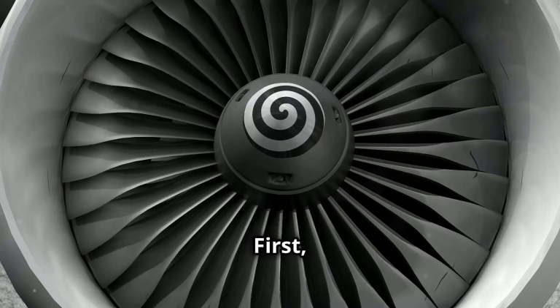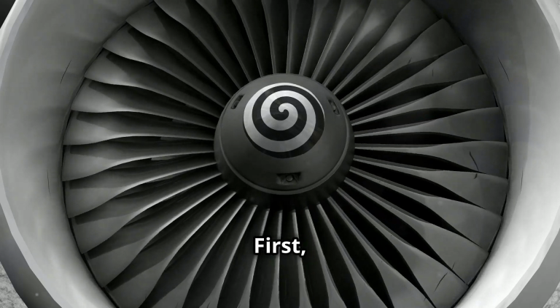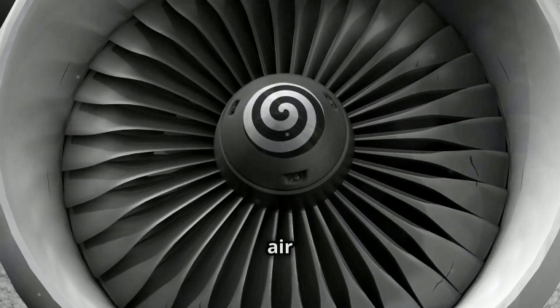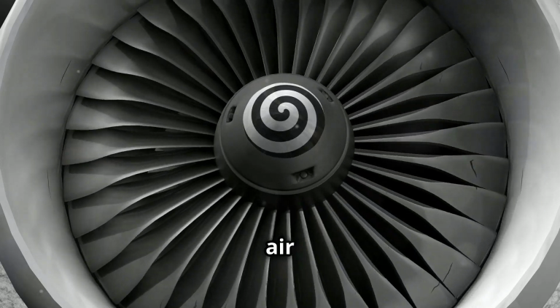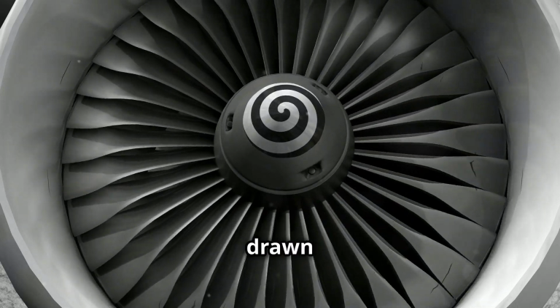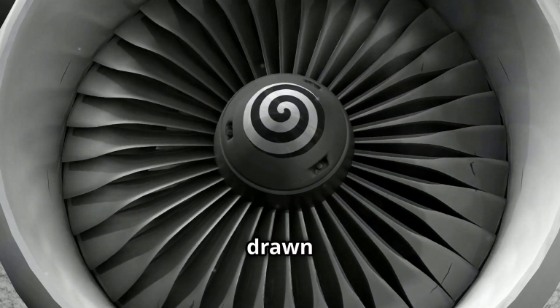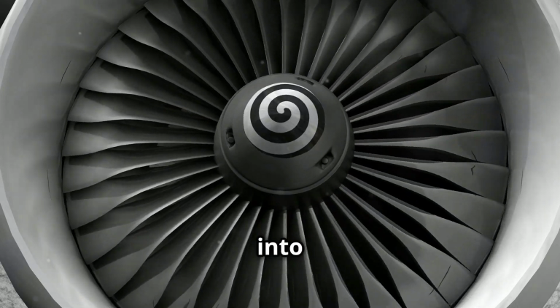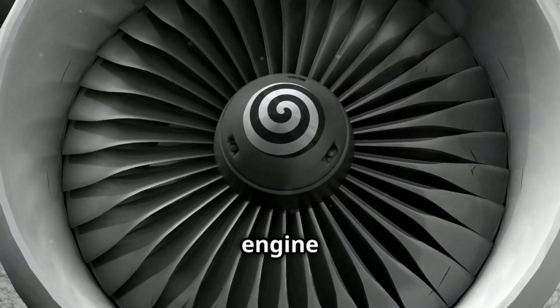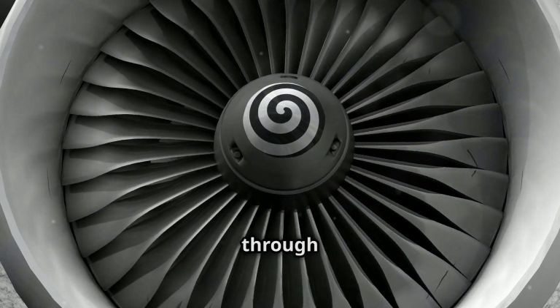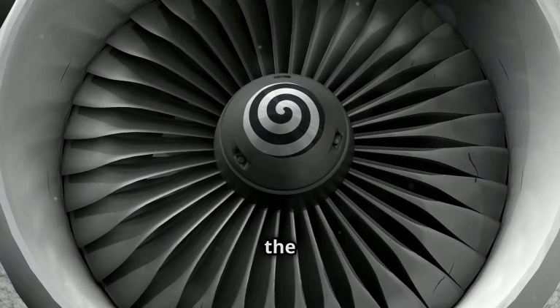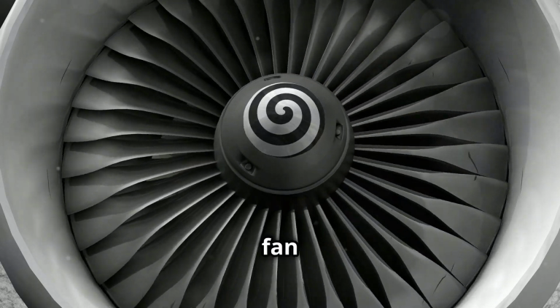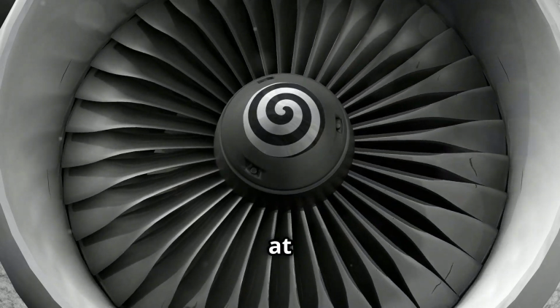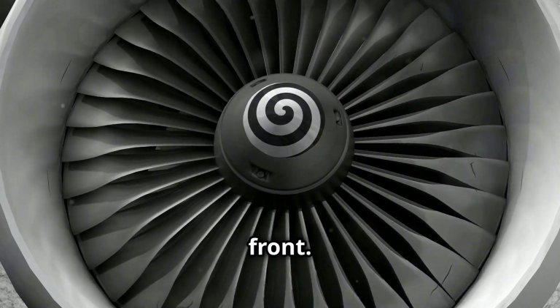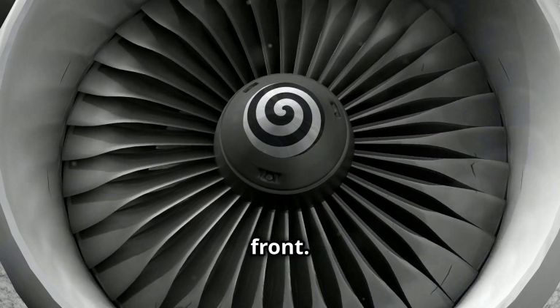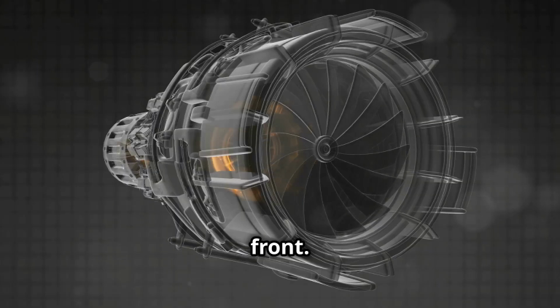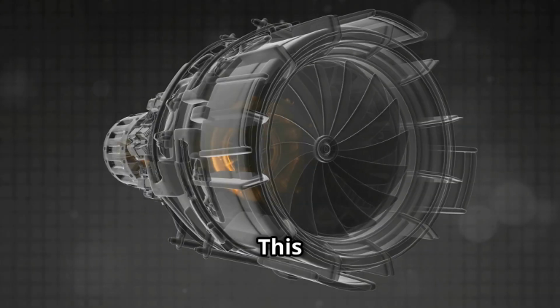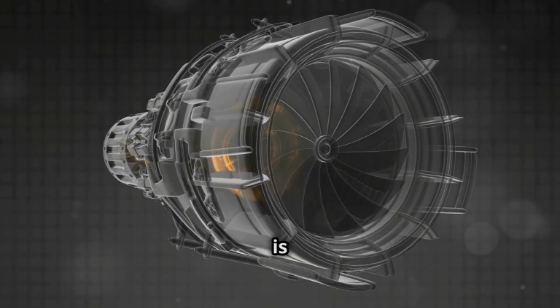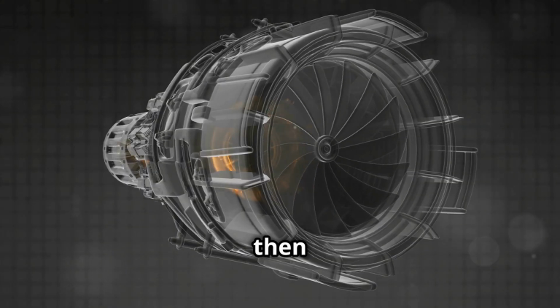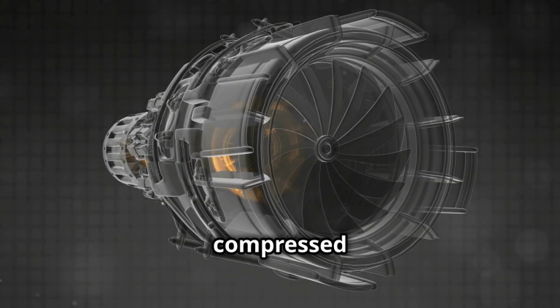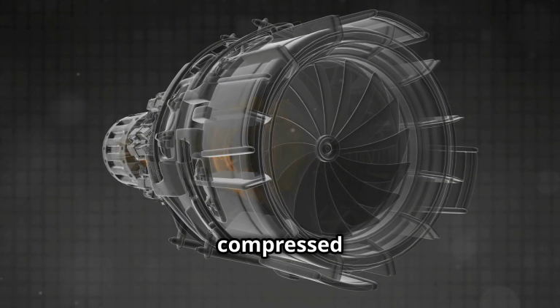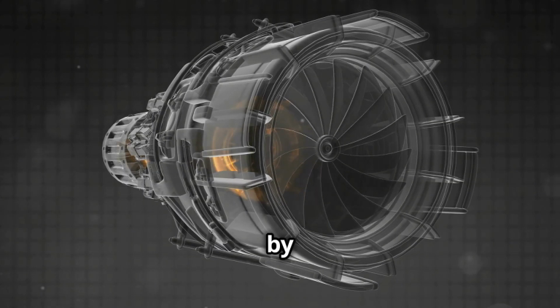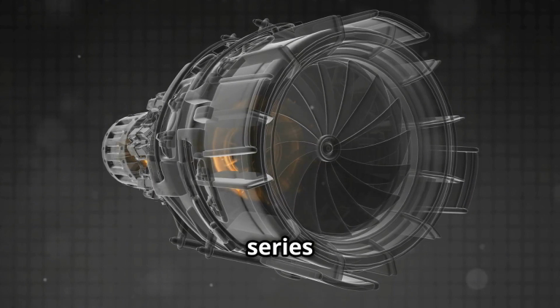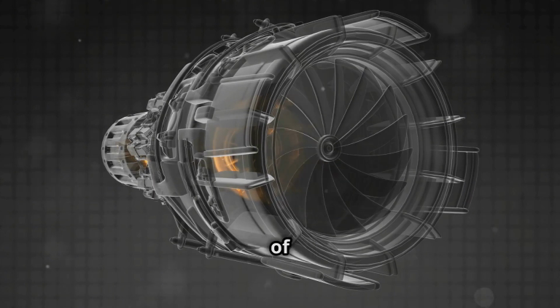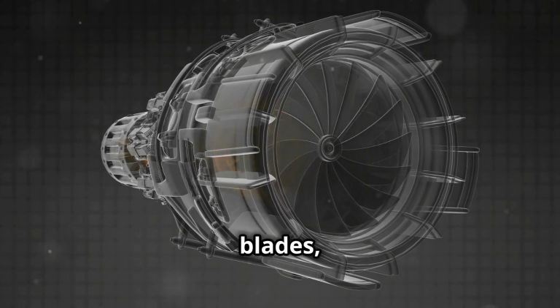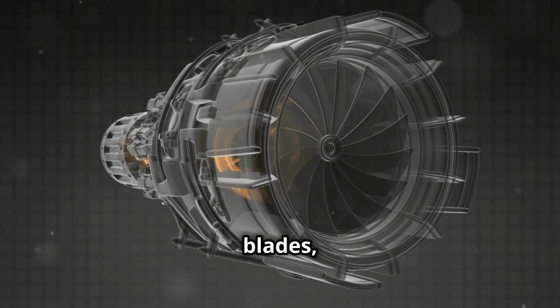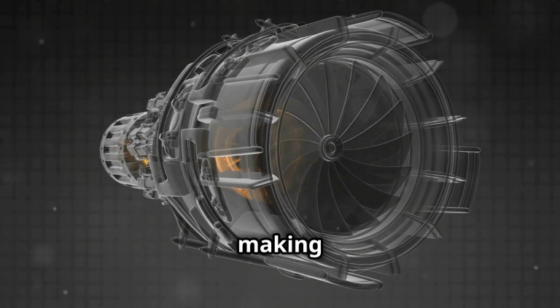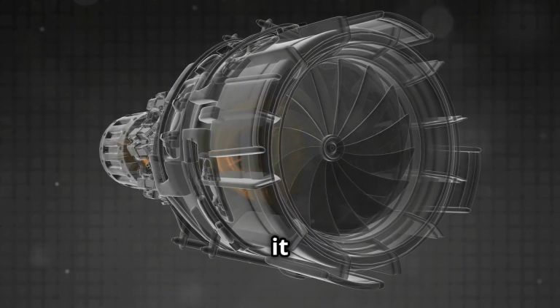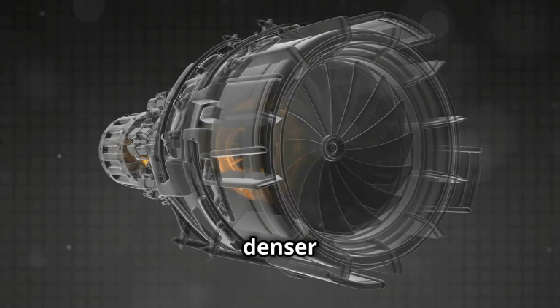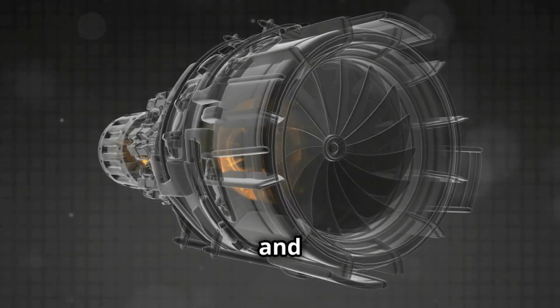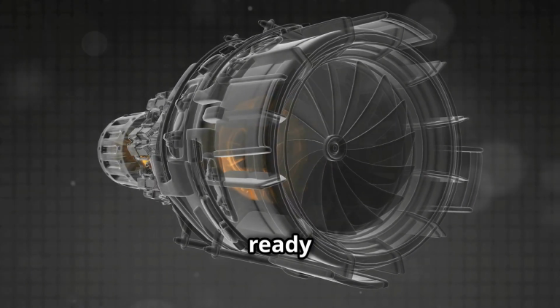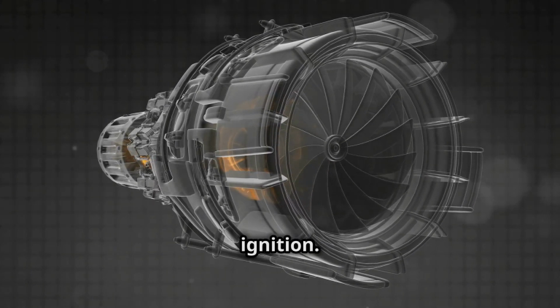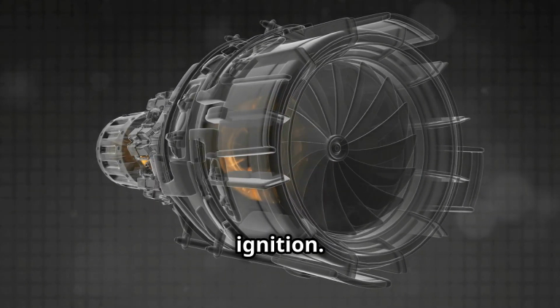First, air is drawn into the engine through the fan at the front. This air is then compressed by a series of blades, making it denser and ready for ignition.